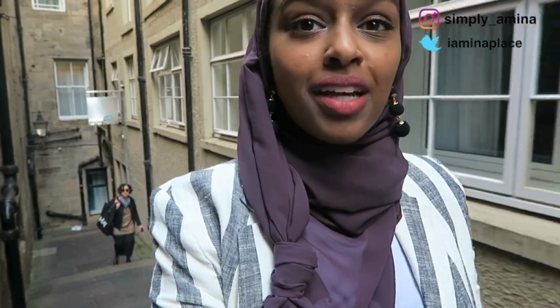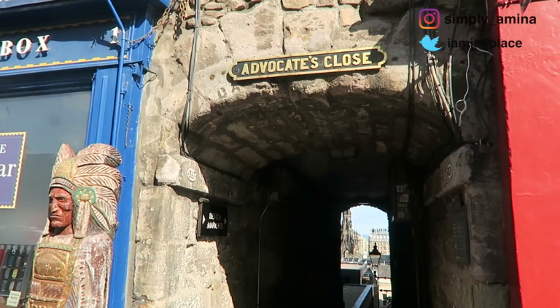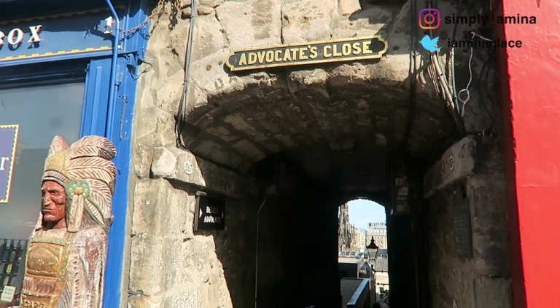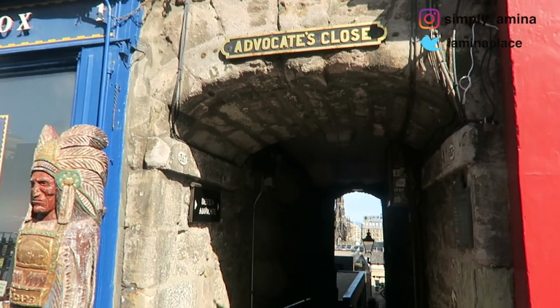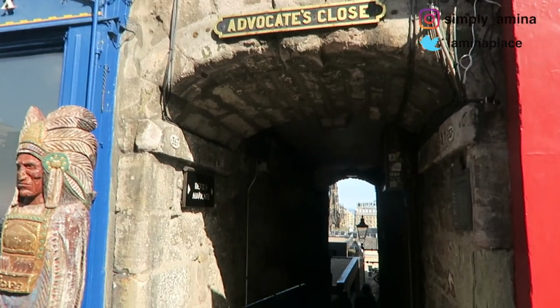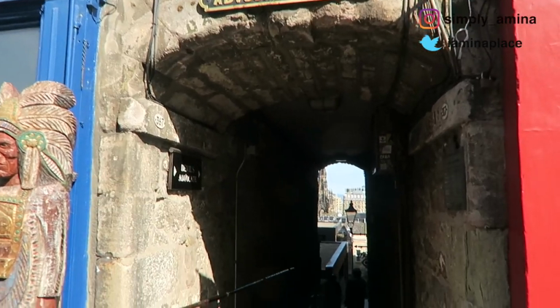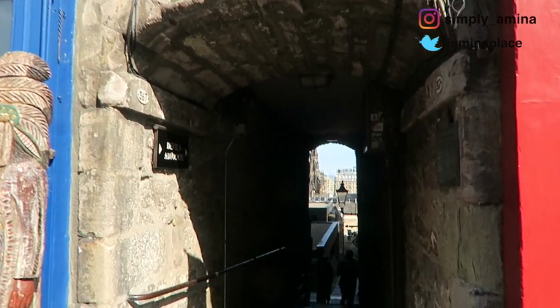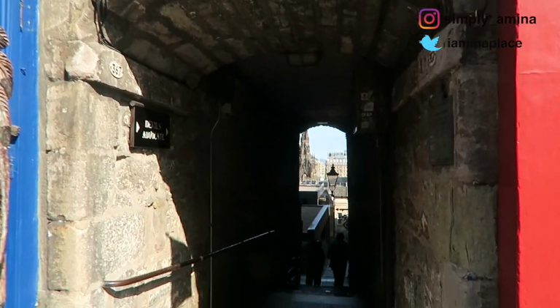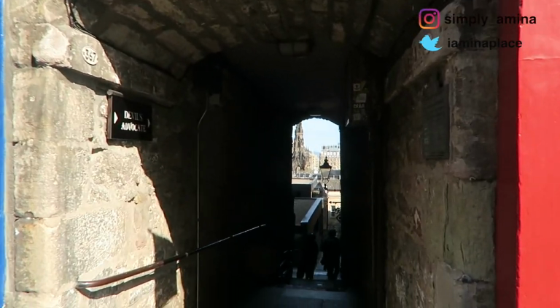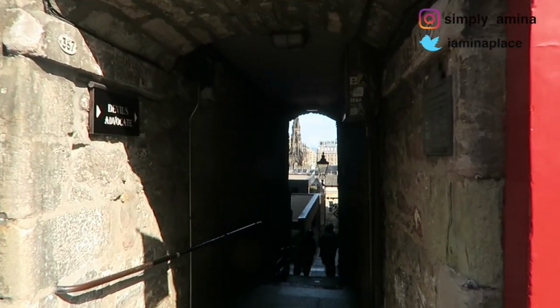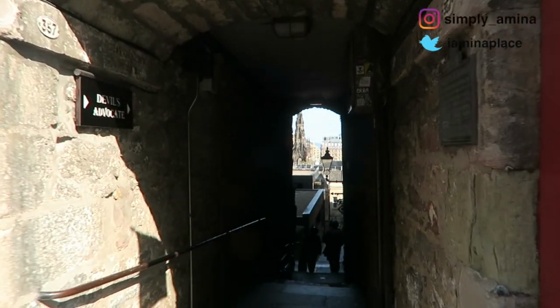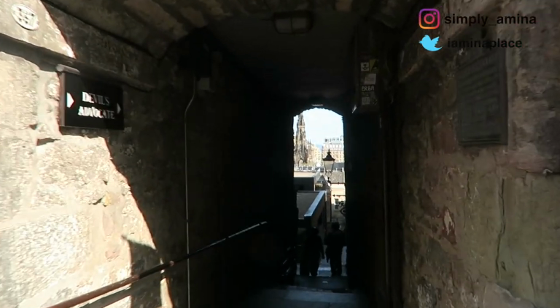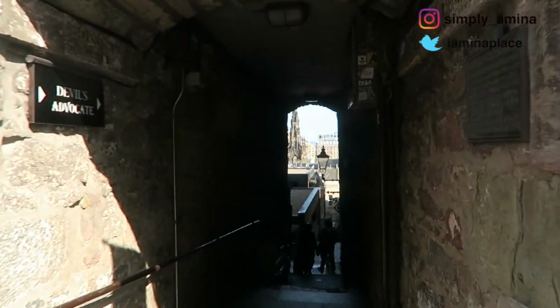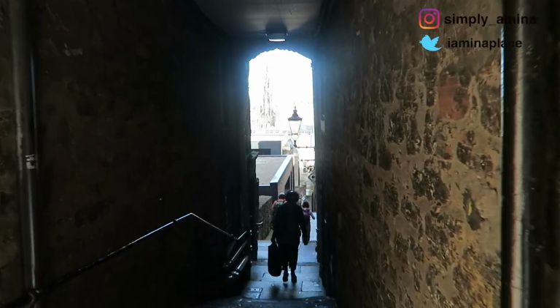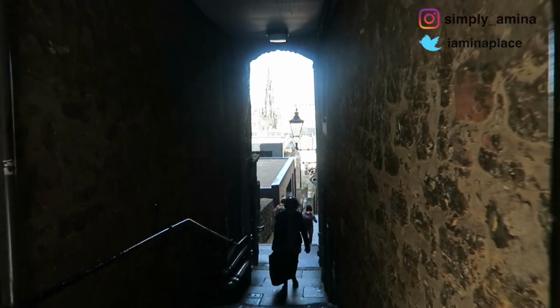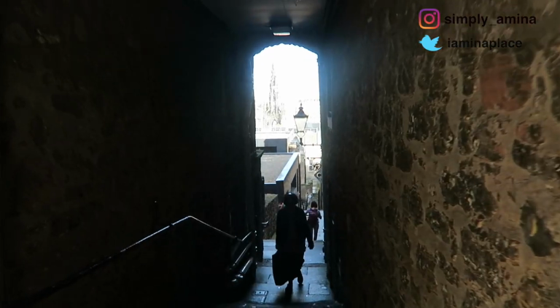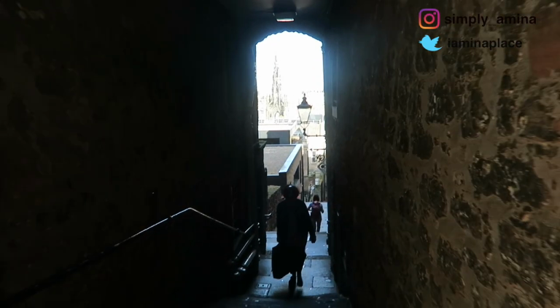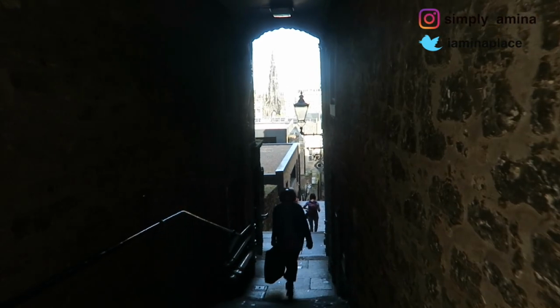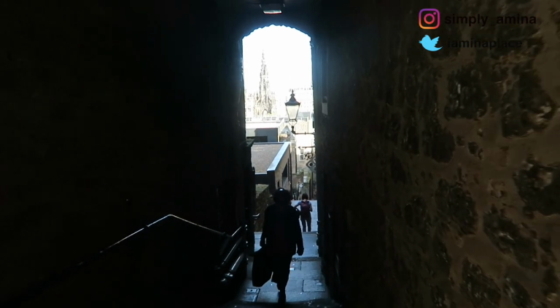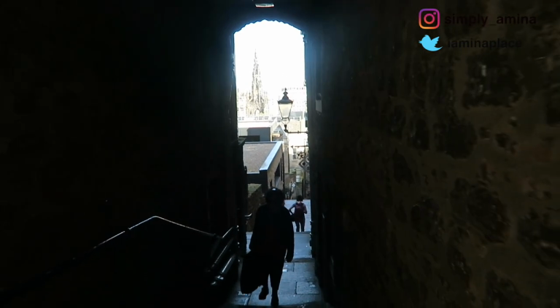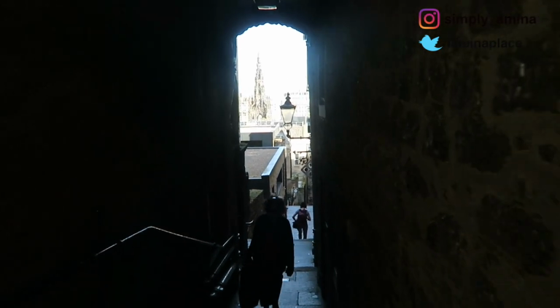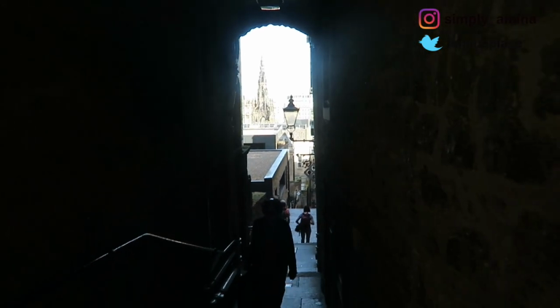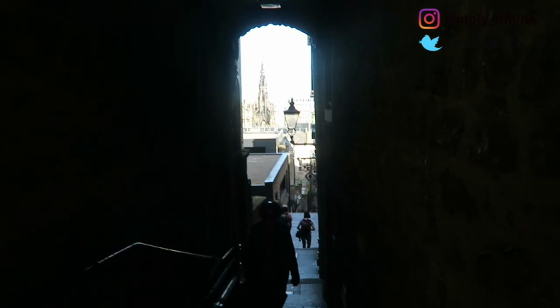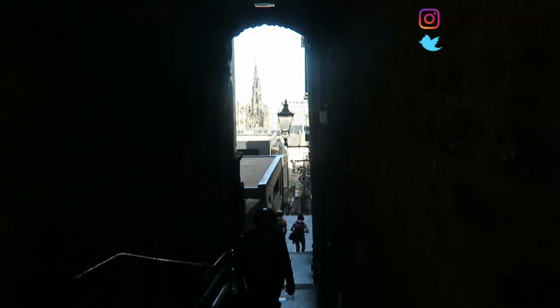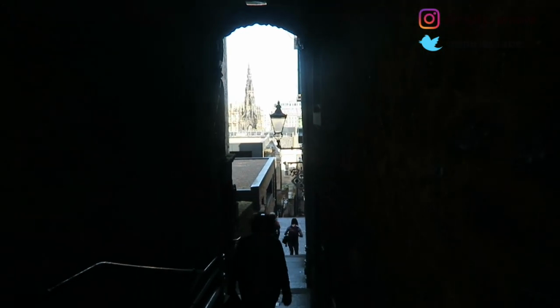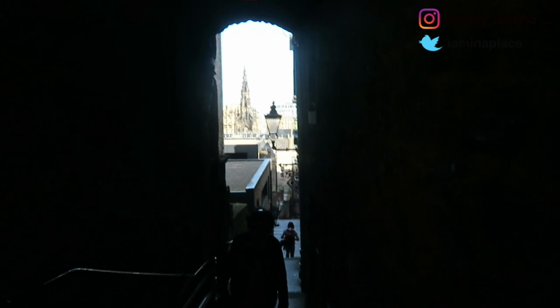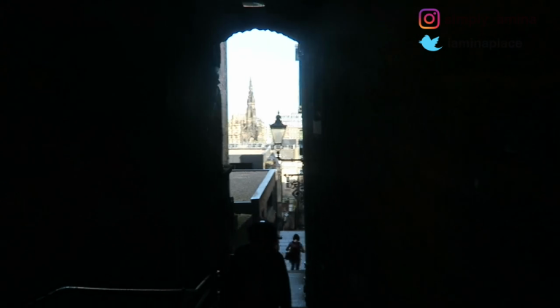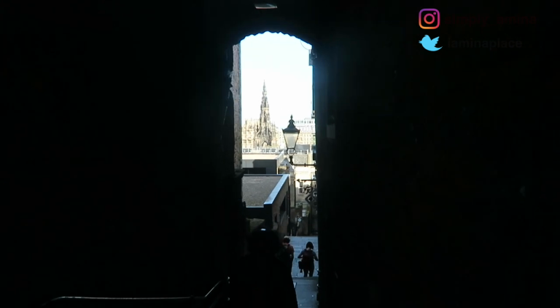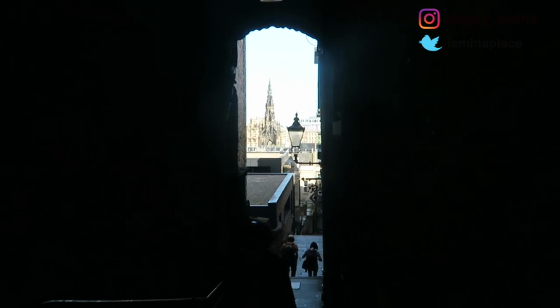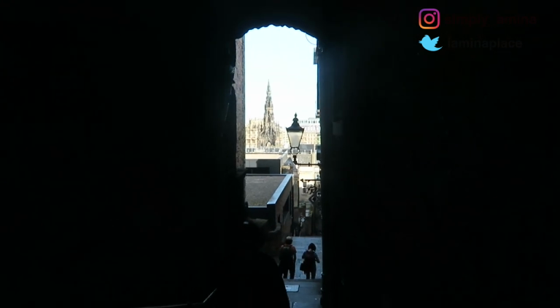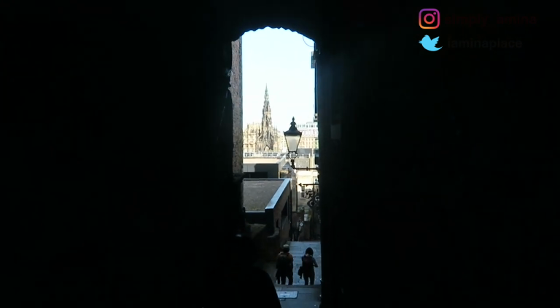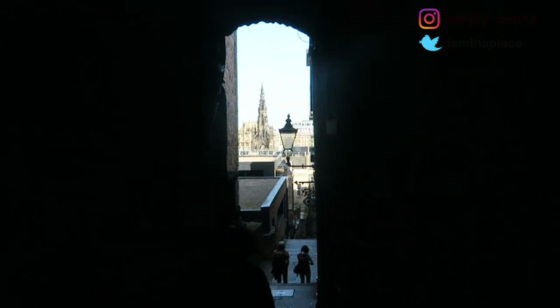So this is Advocate's Close and such a beautiful view. Wow.